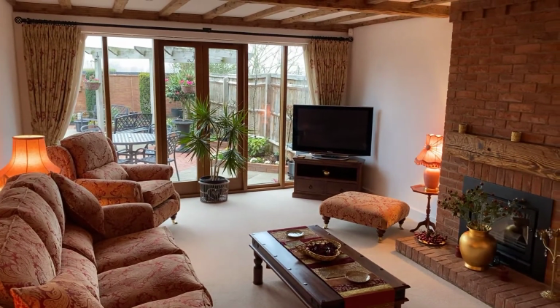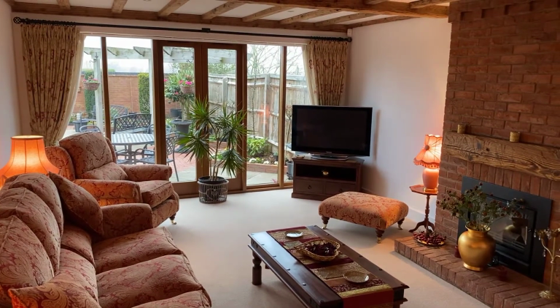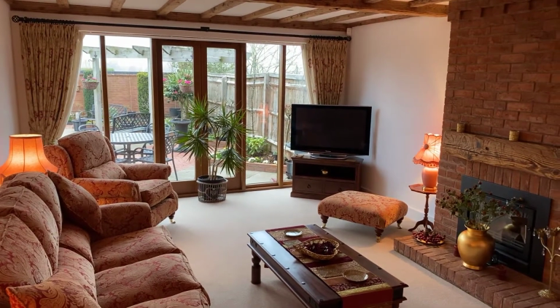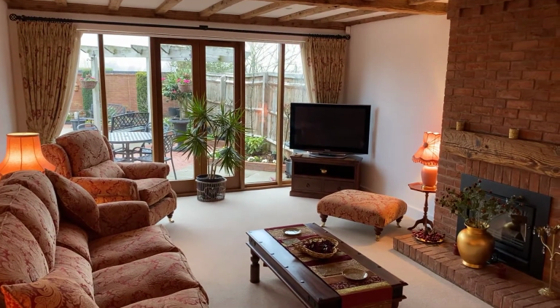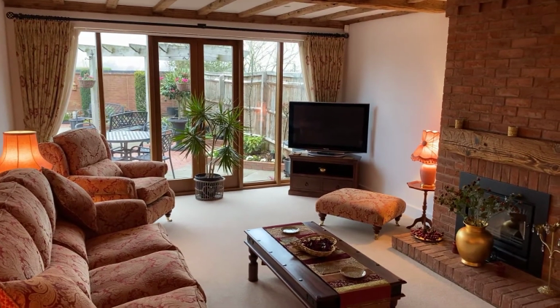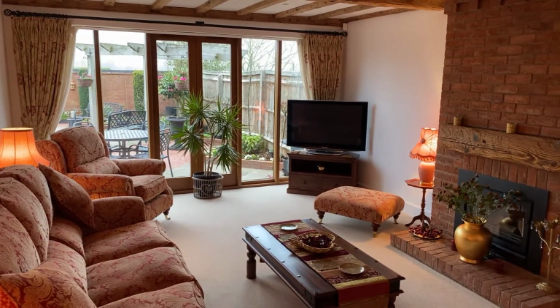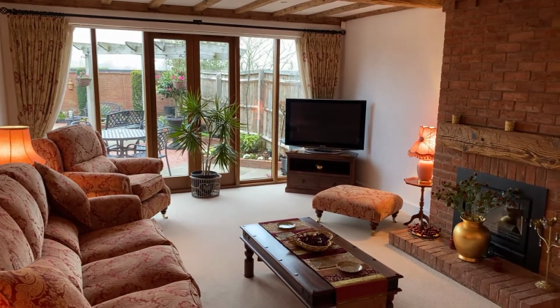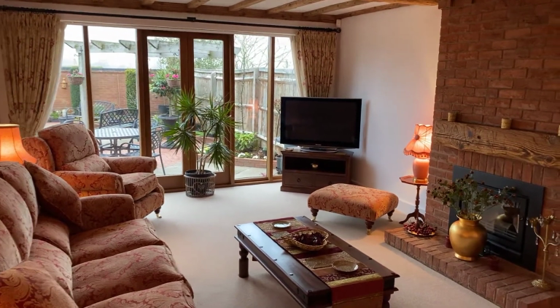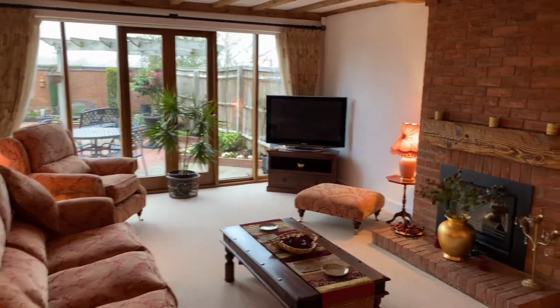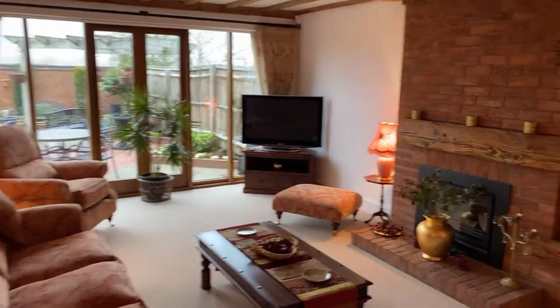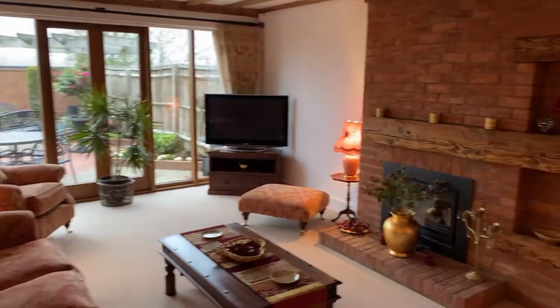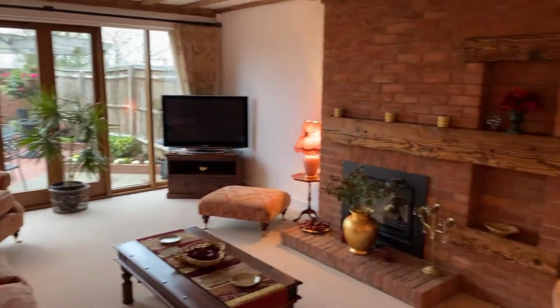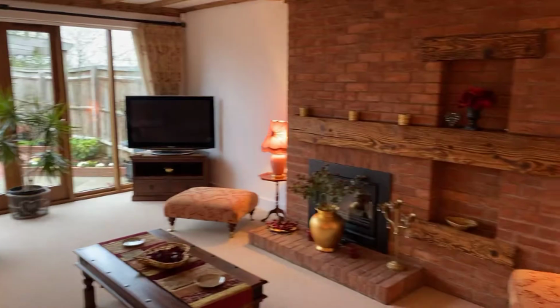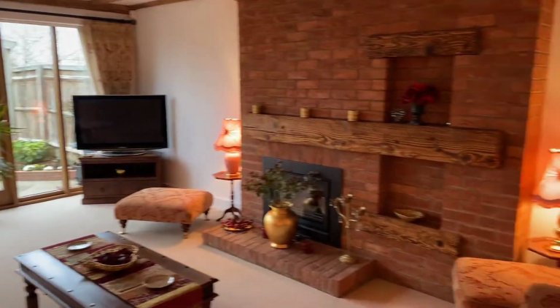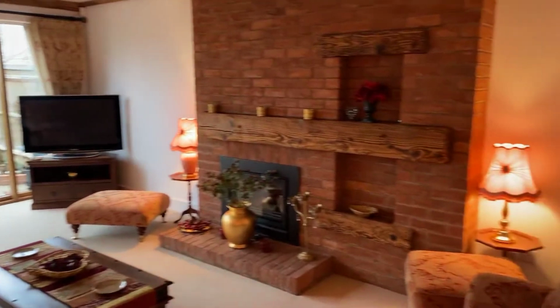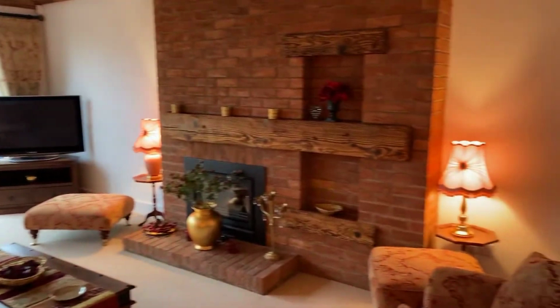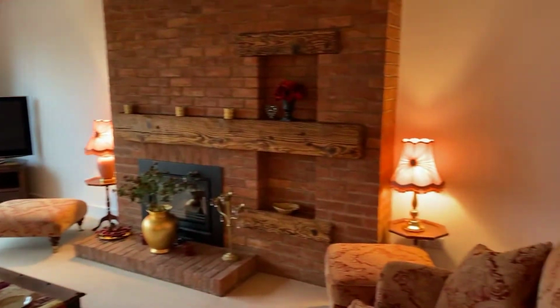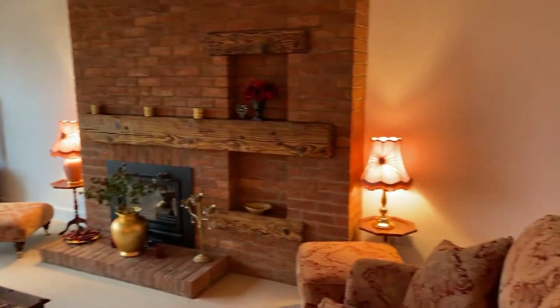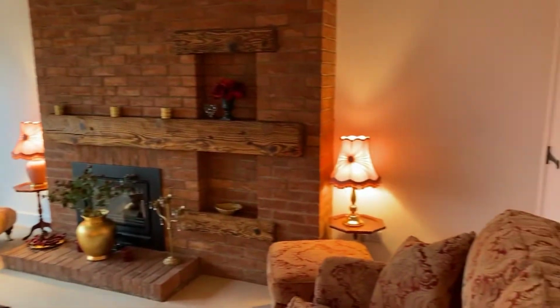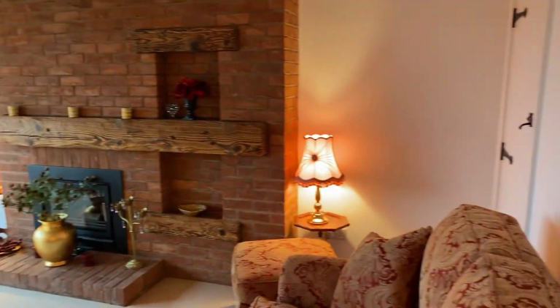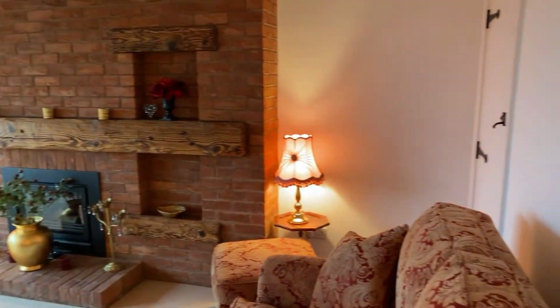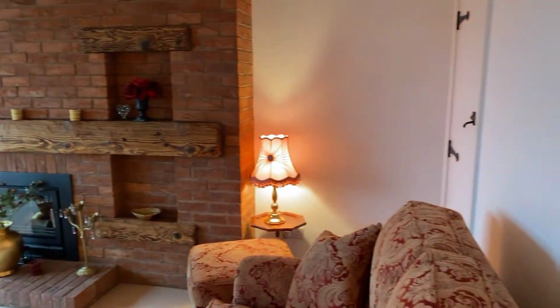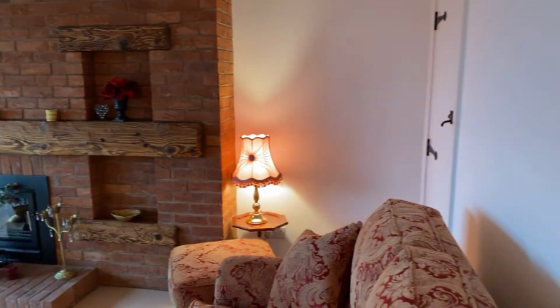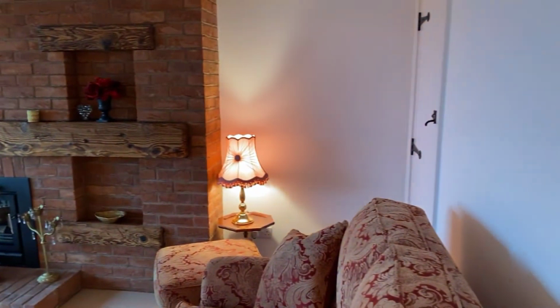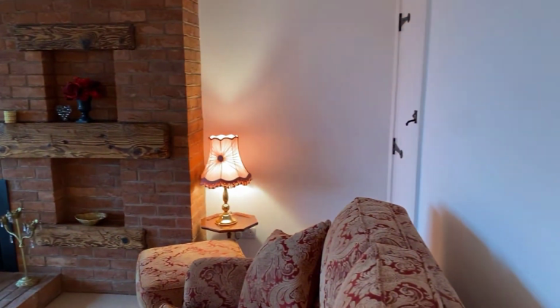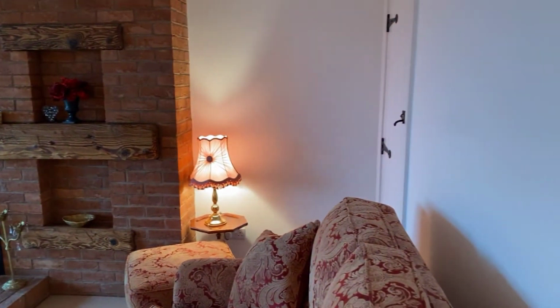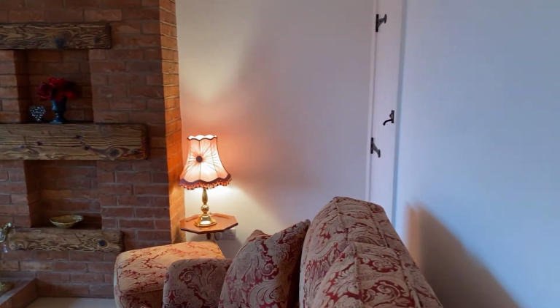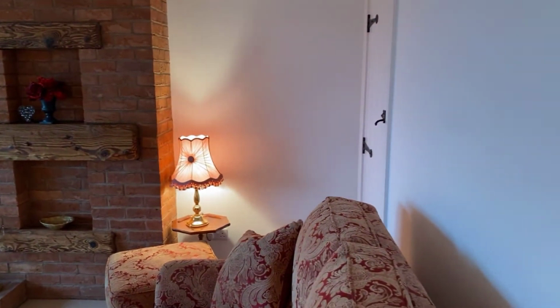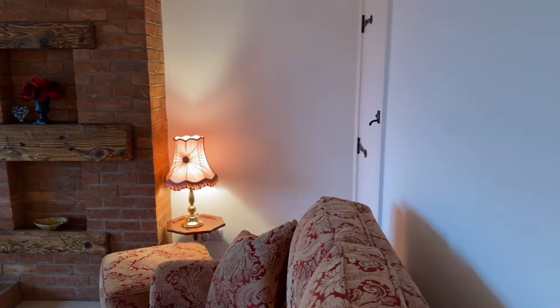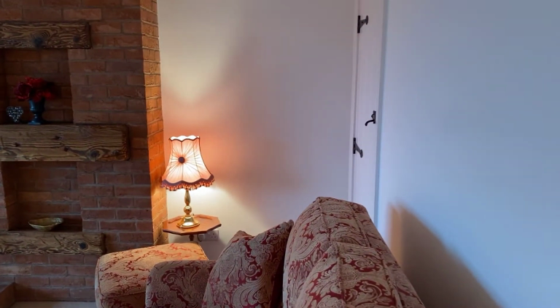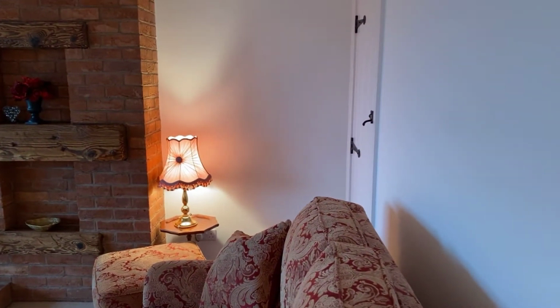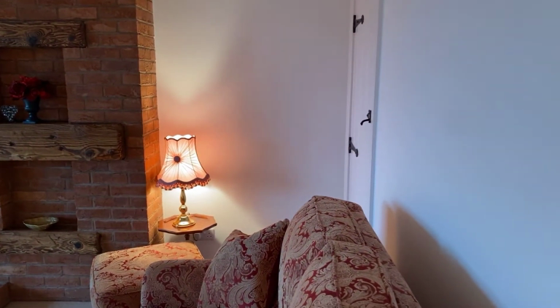The living room also benefits from exposed ceiling timbers and a large built-in storage cupboard.